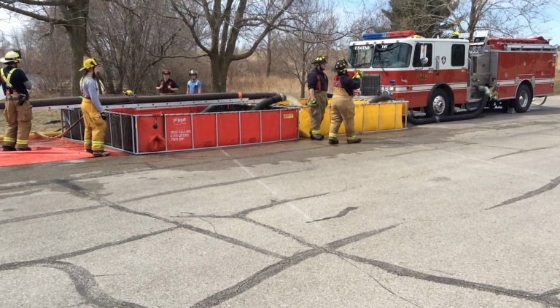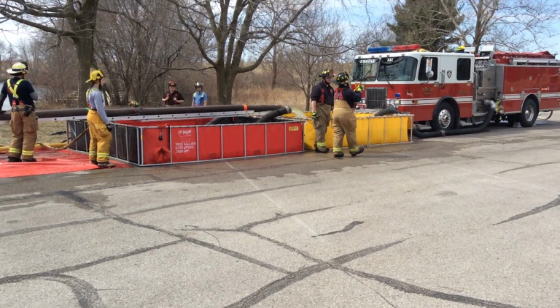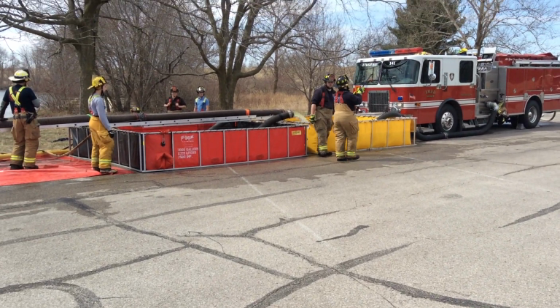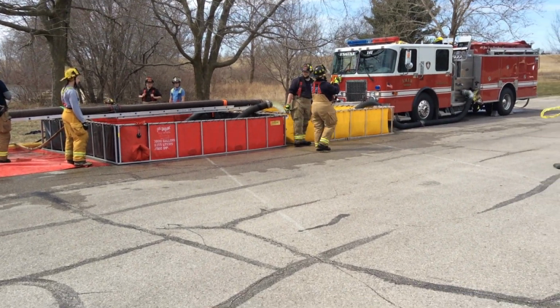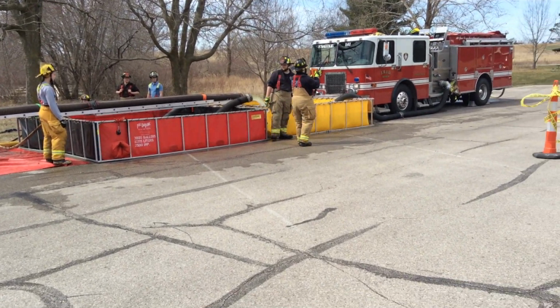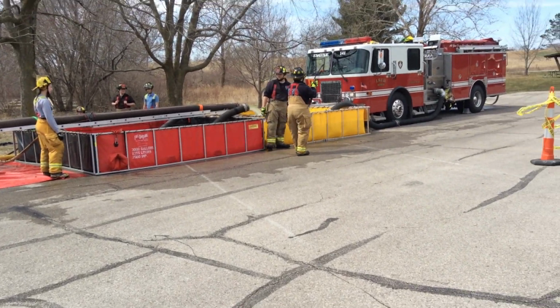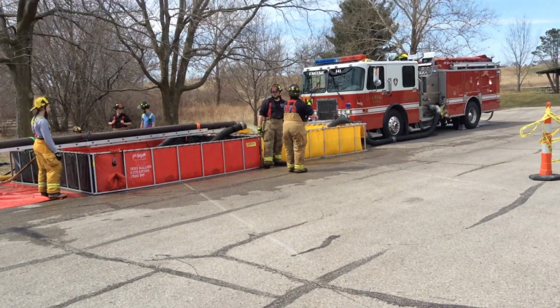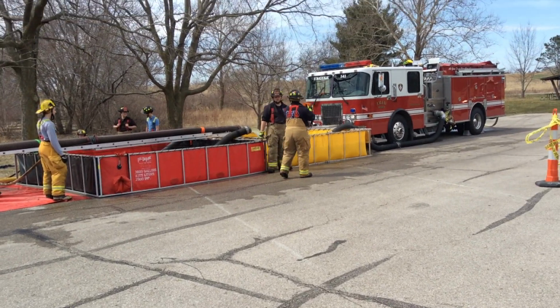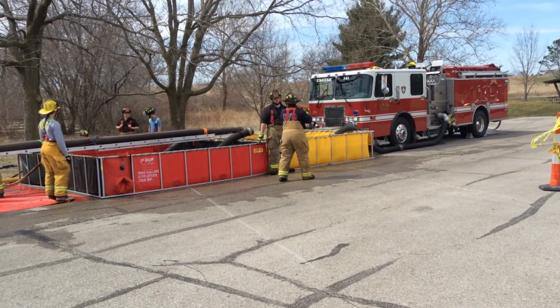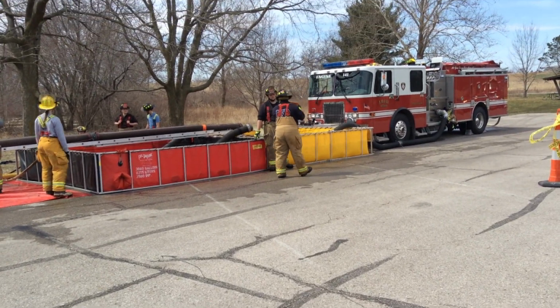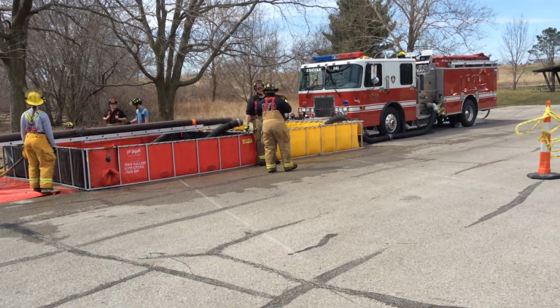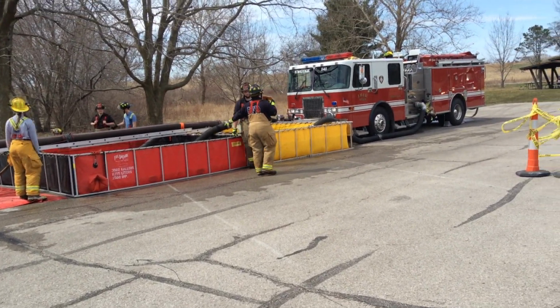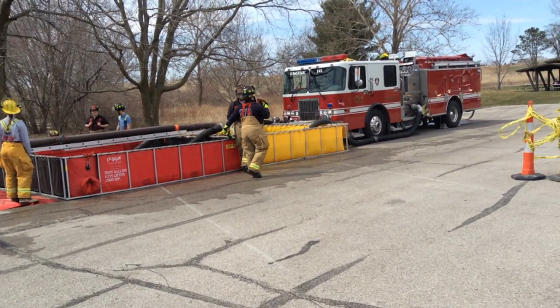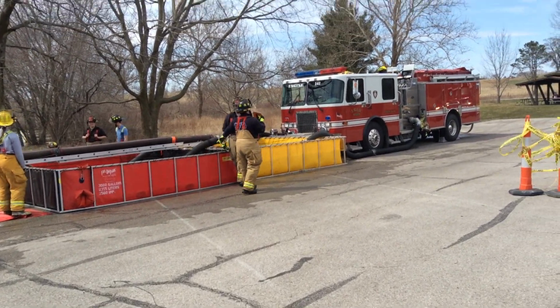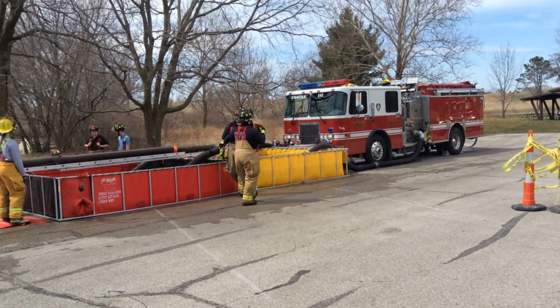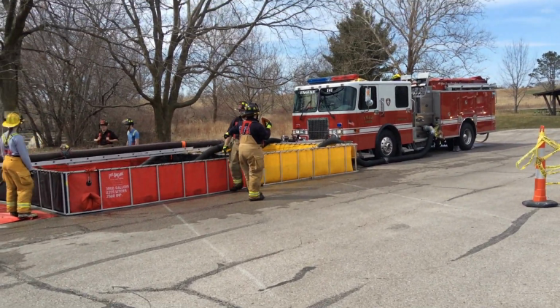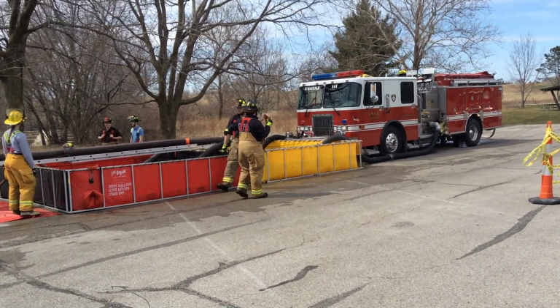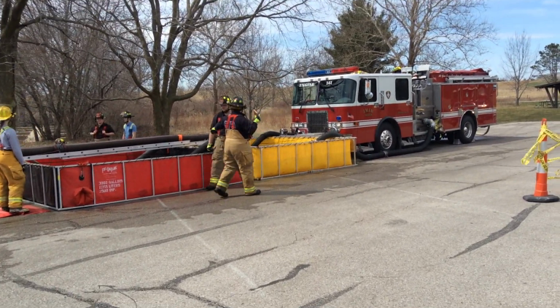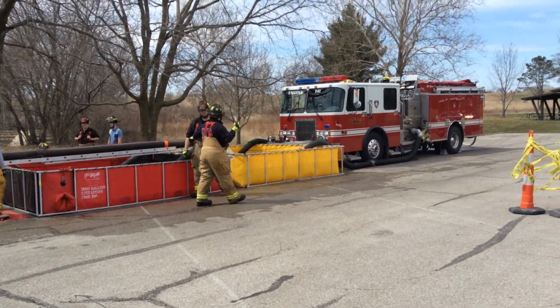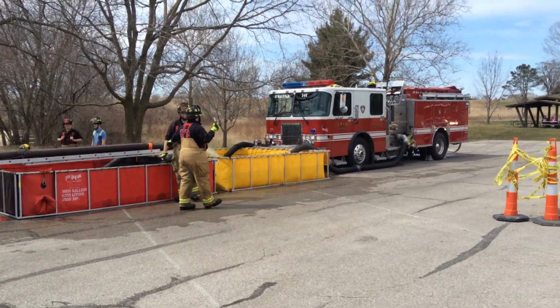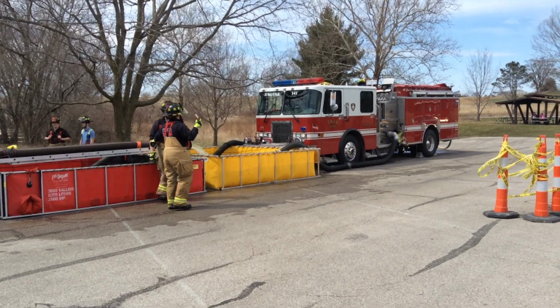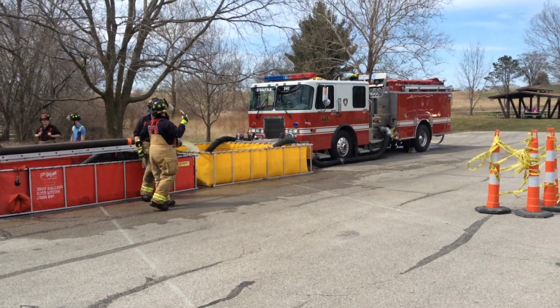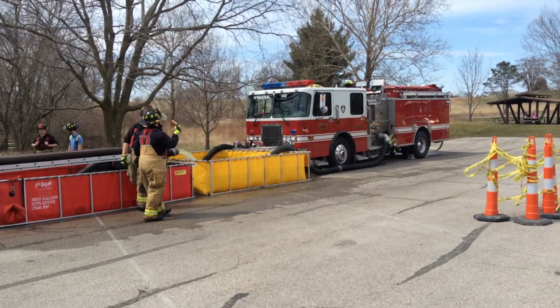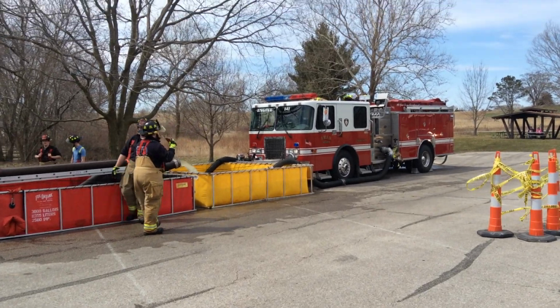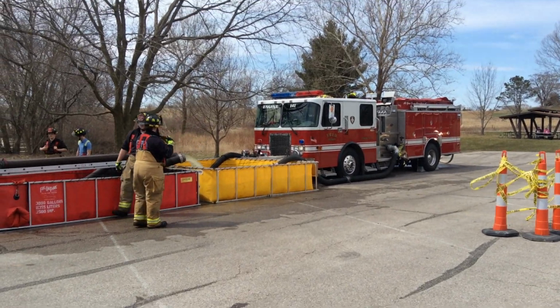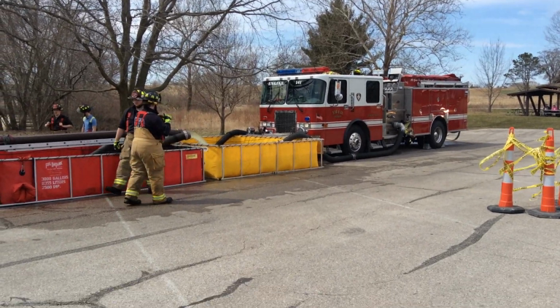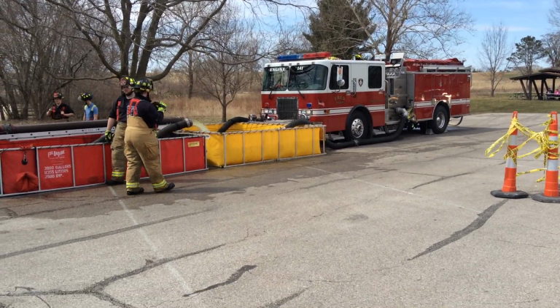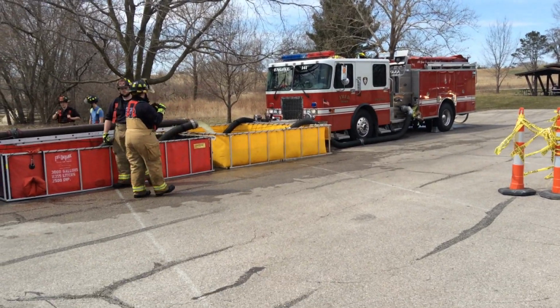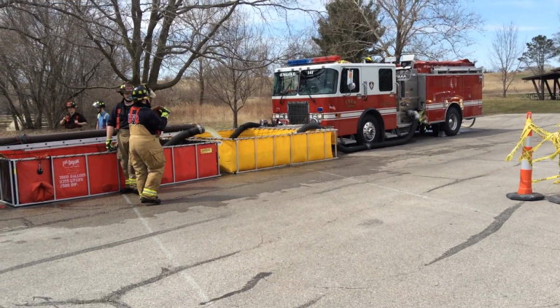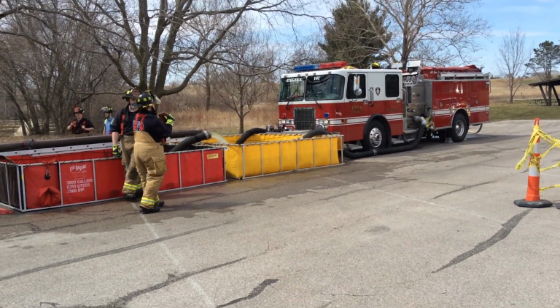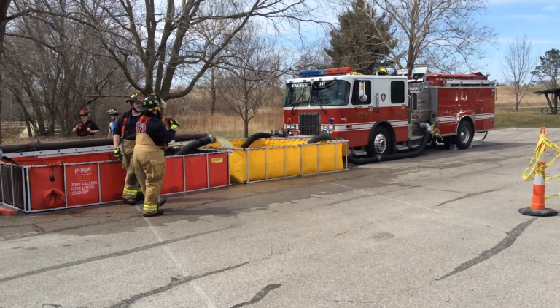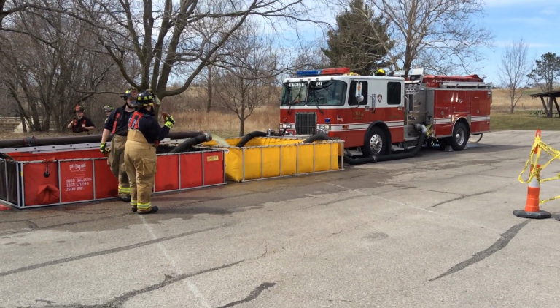All right, we're back coming in — an hour and 30 minutes in. We're at 800 gallons a minute.